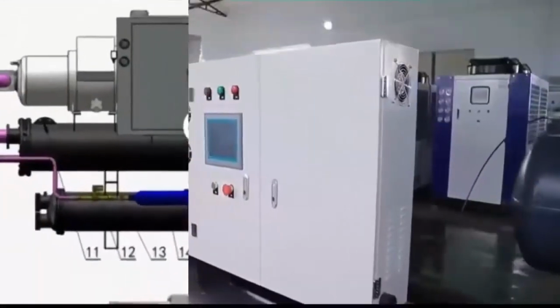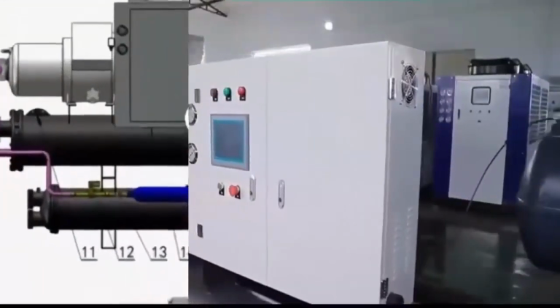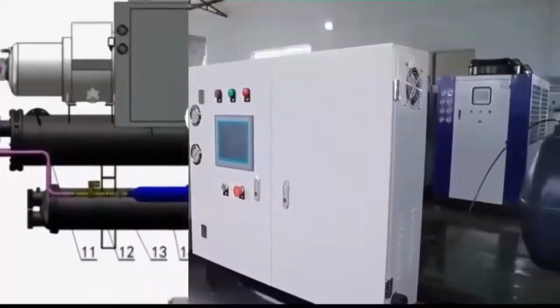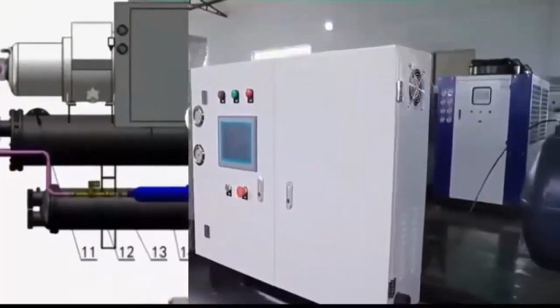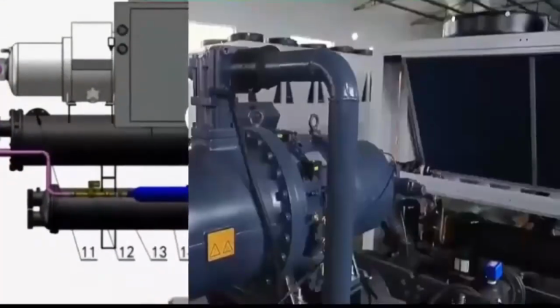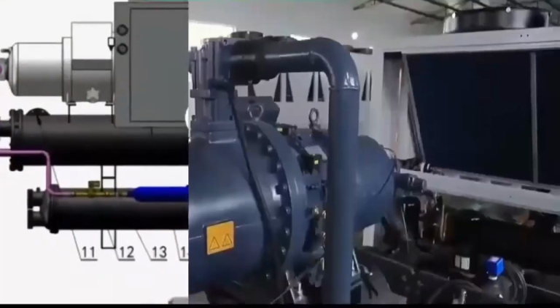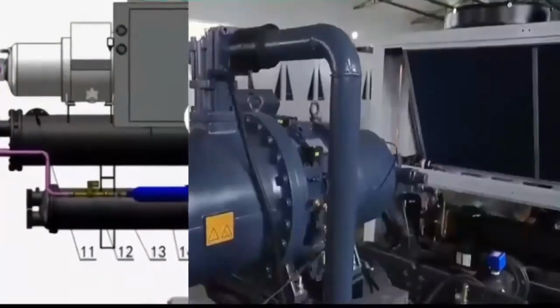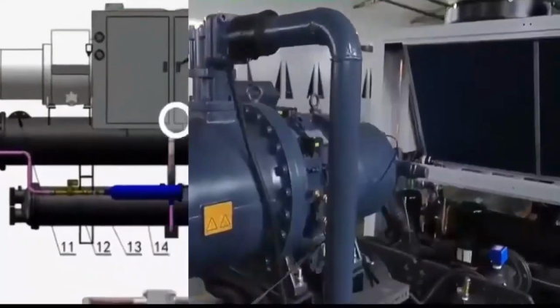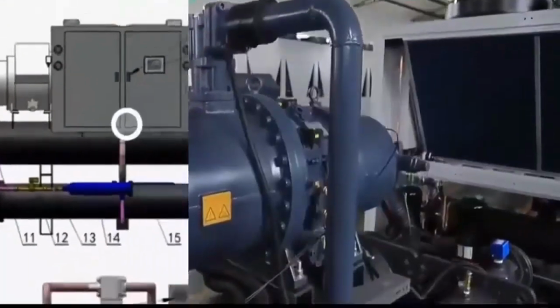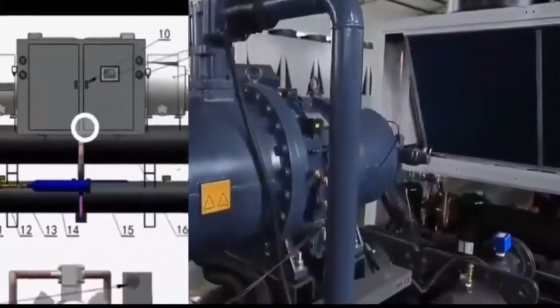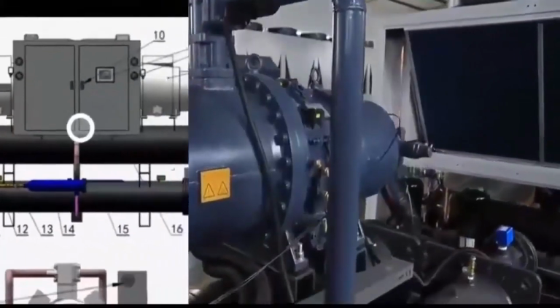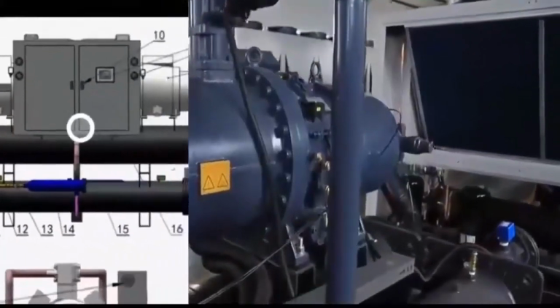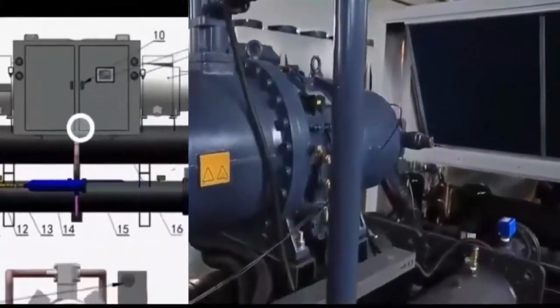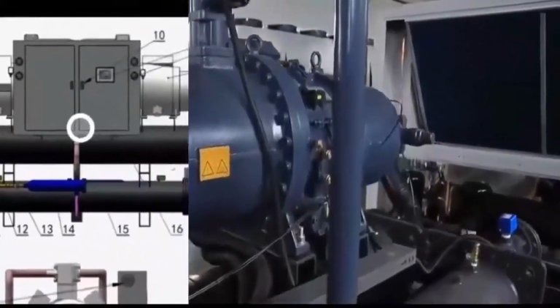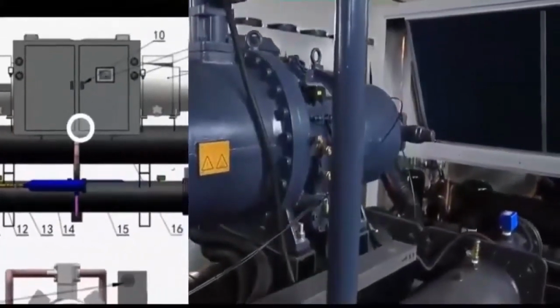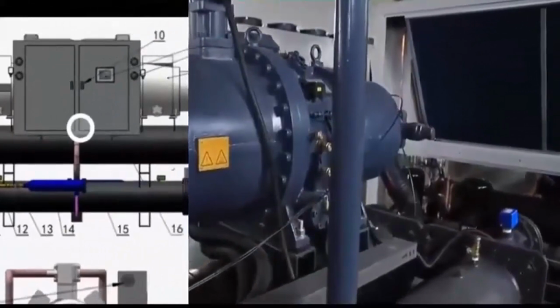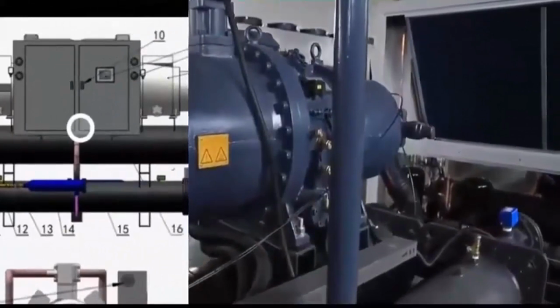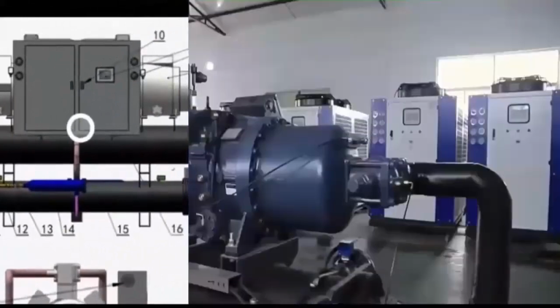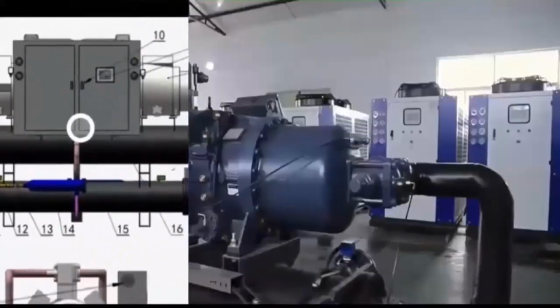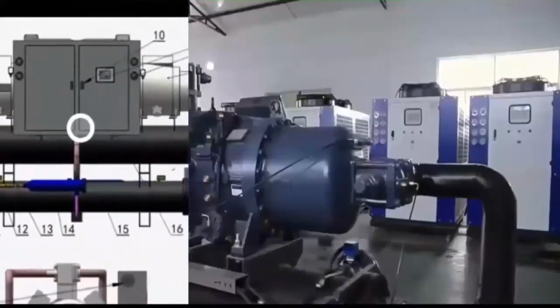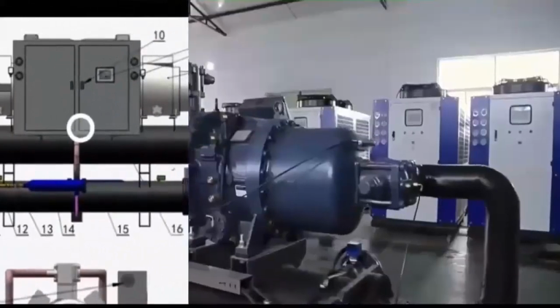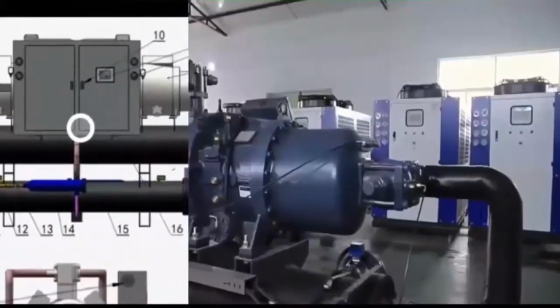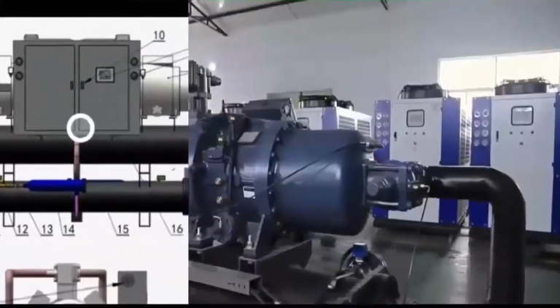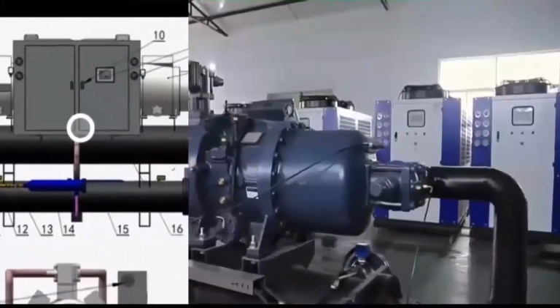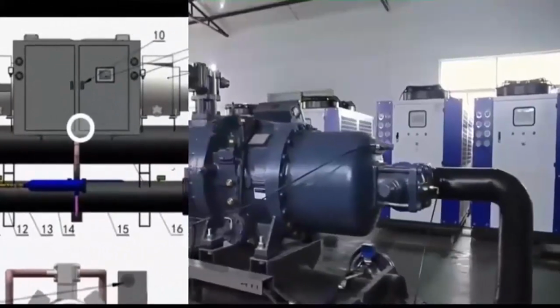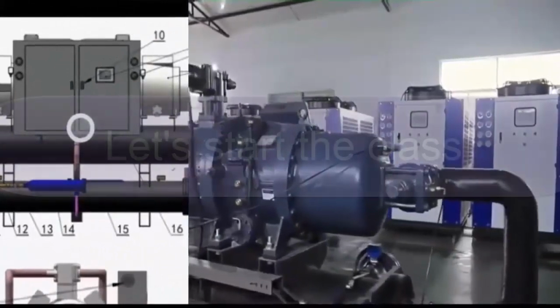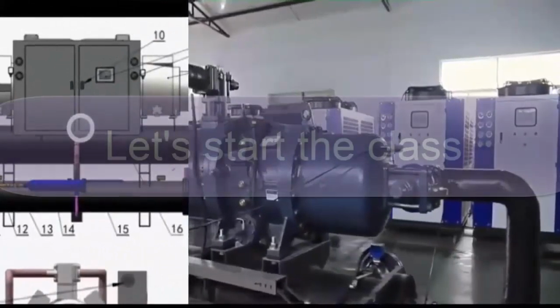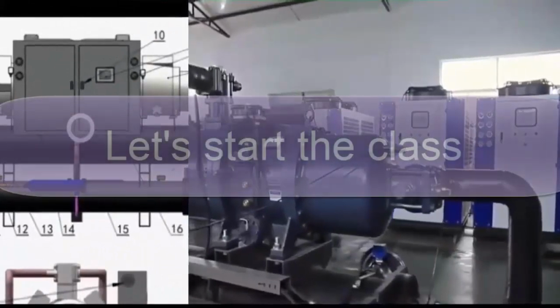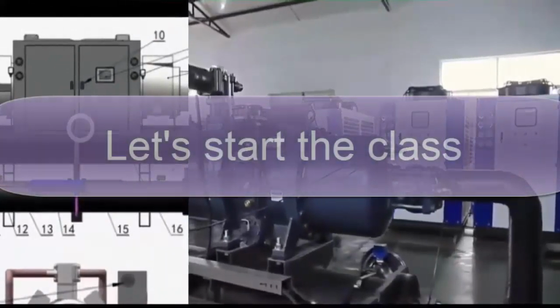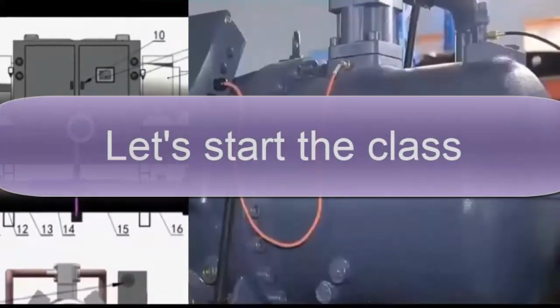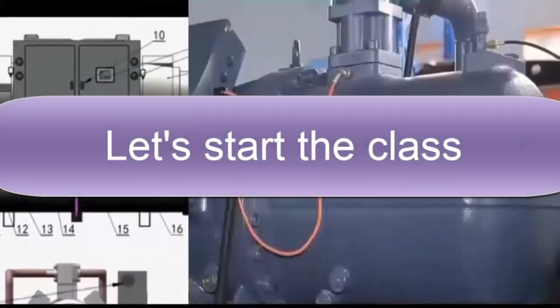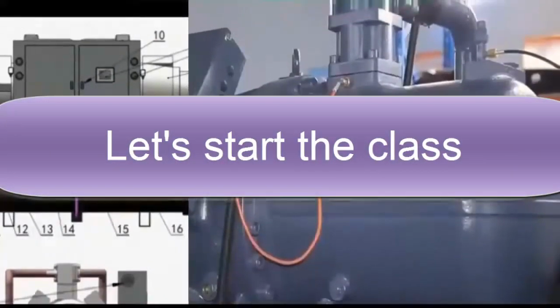13. Liquid display. 14. Filter dryer. 15. Capacitor.